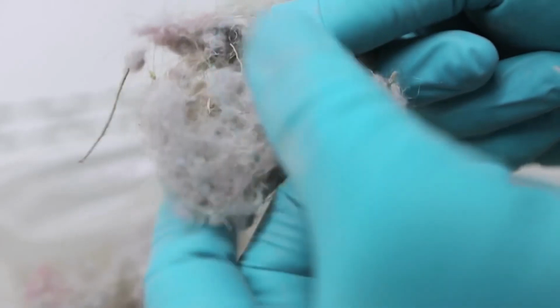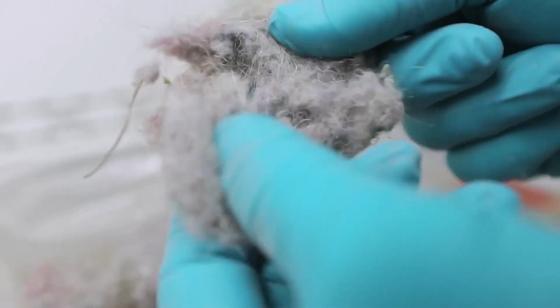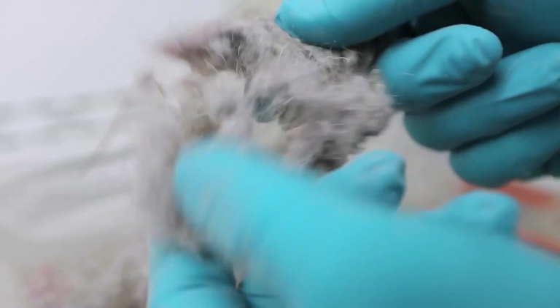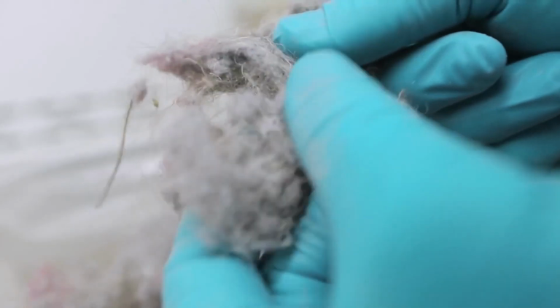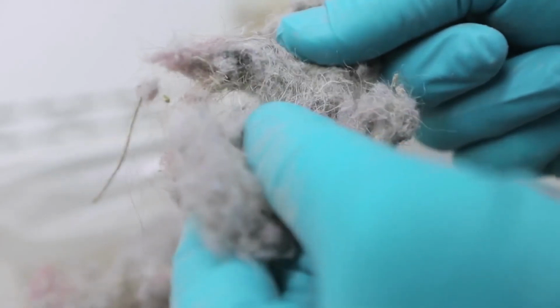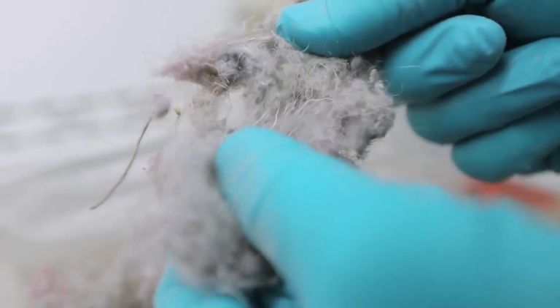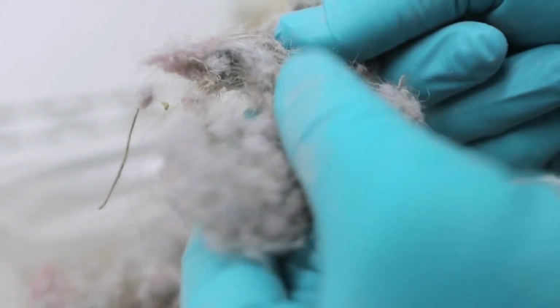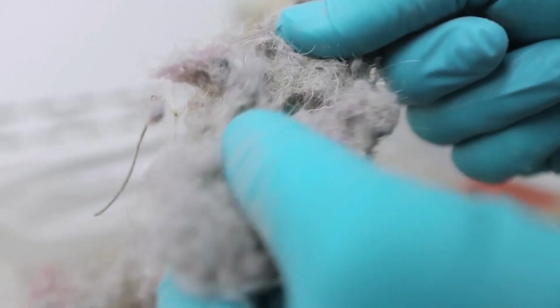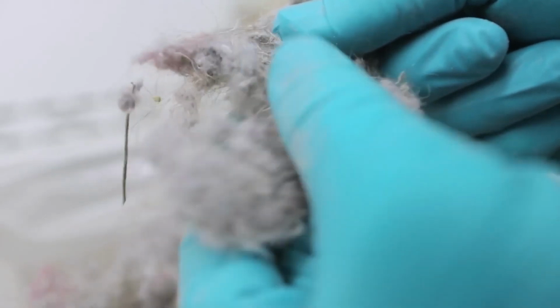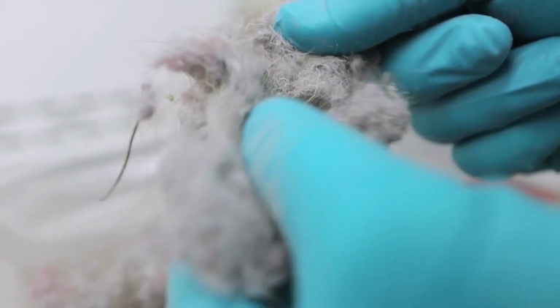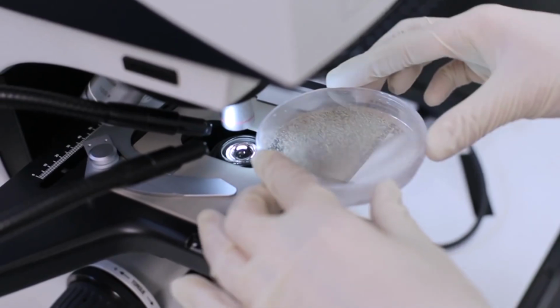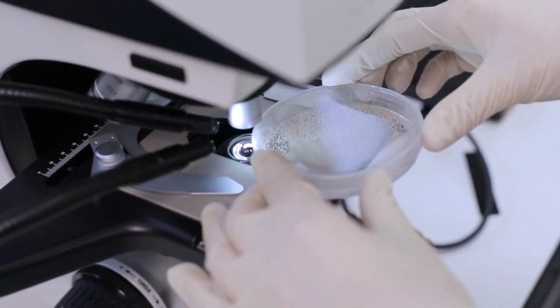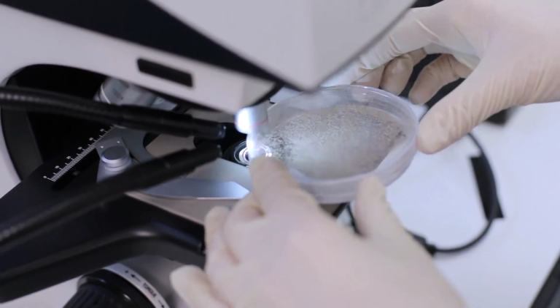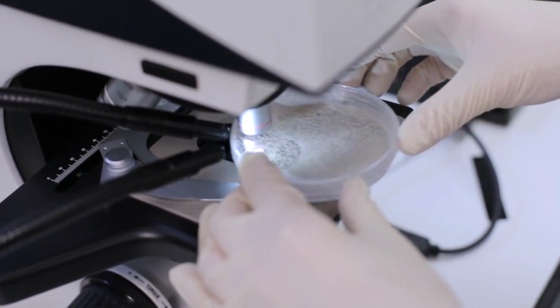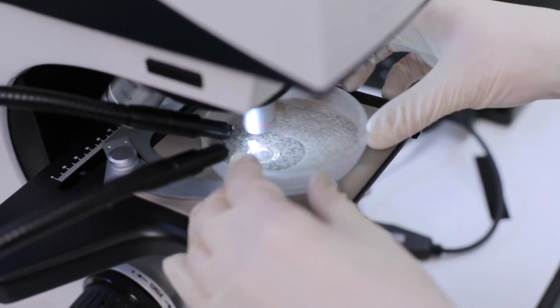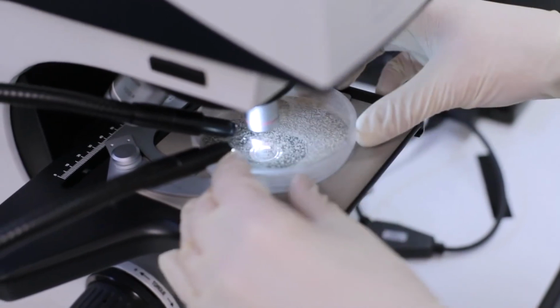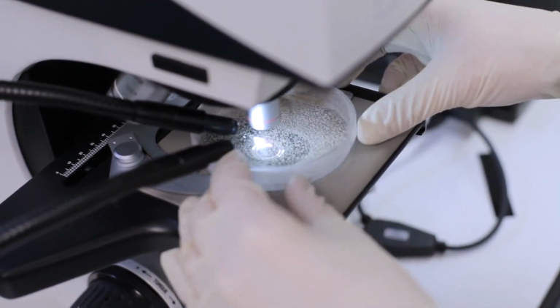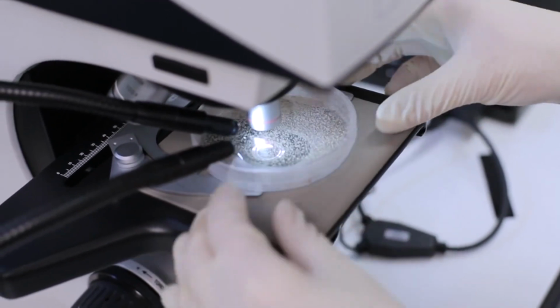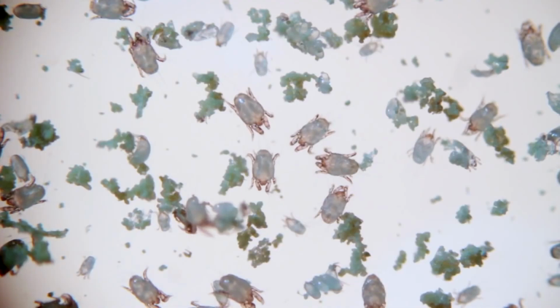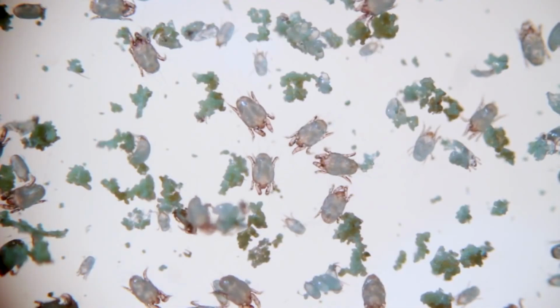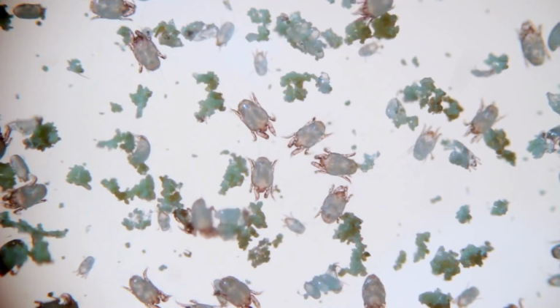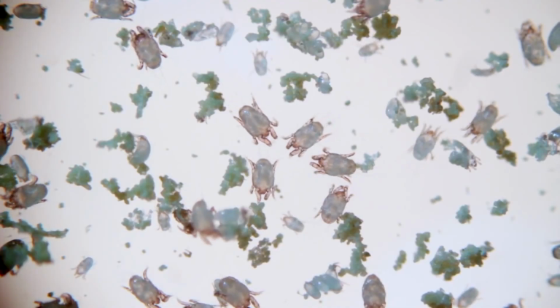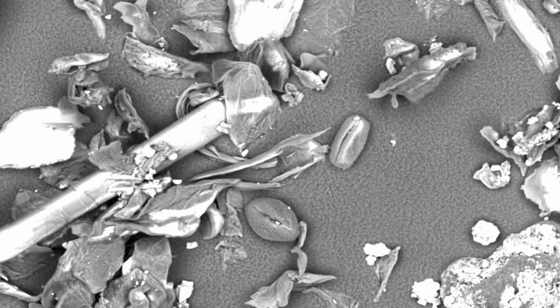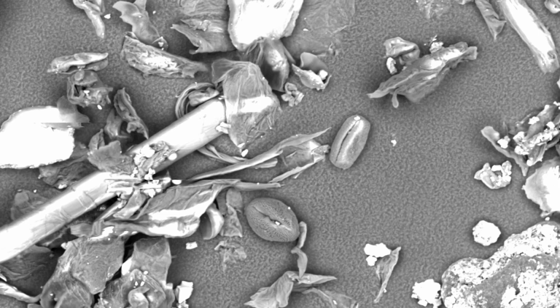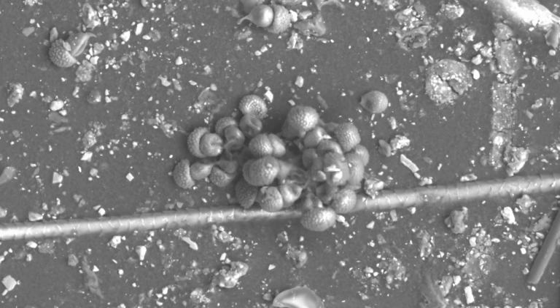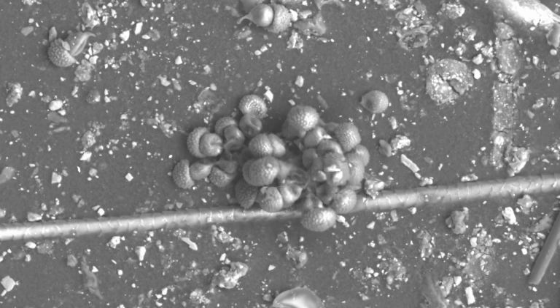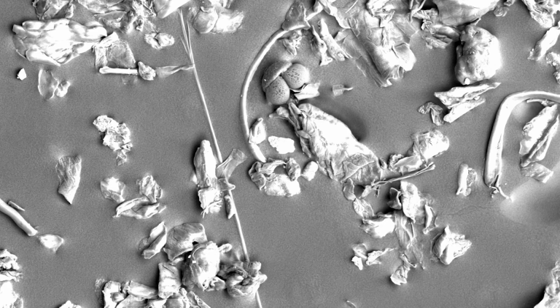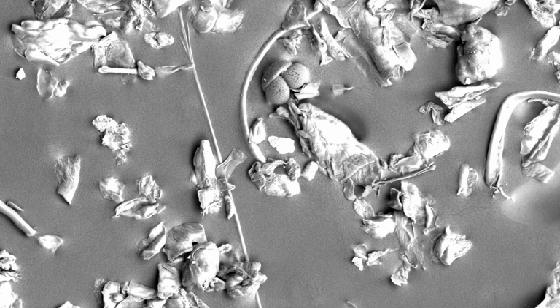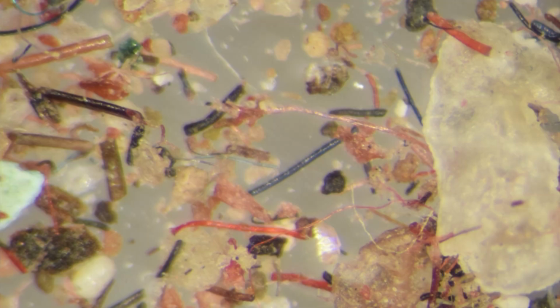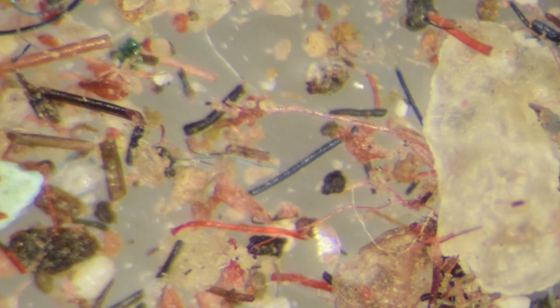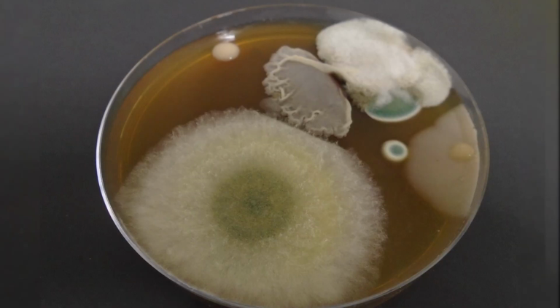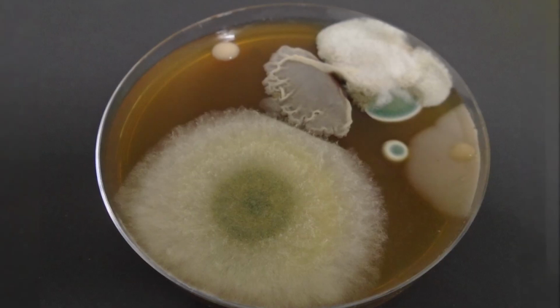Real world dust has stuff that you can't see. This could include things like dust mites, any allergens, viruses, bacteria.